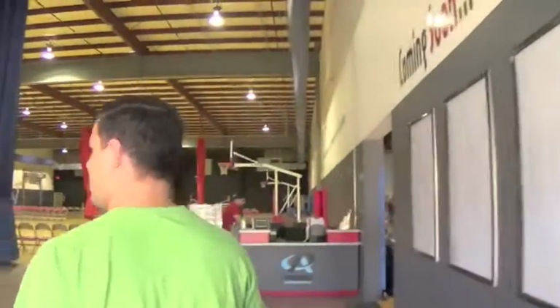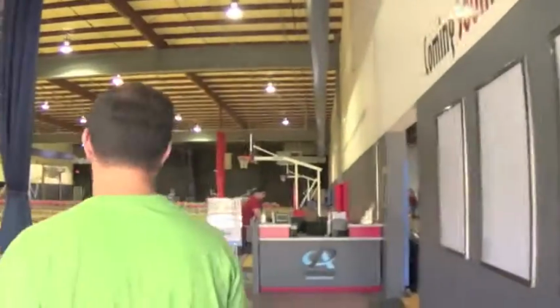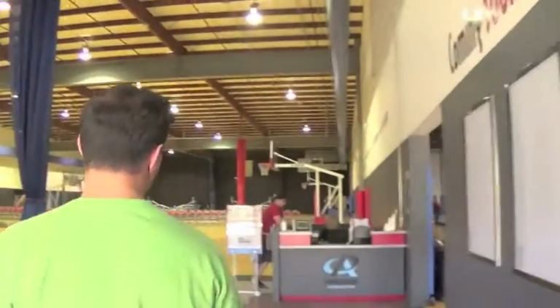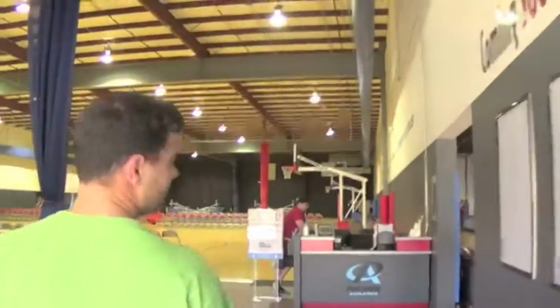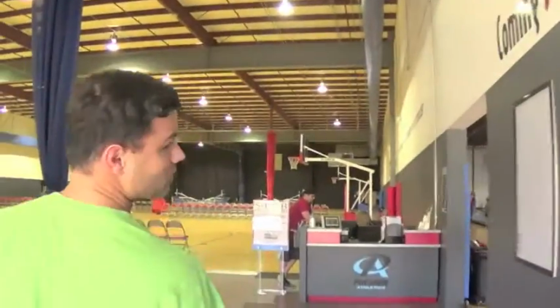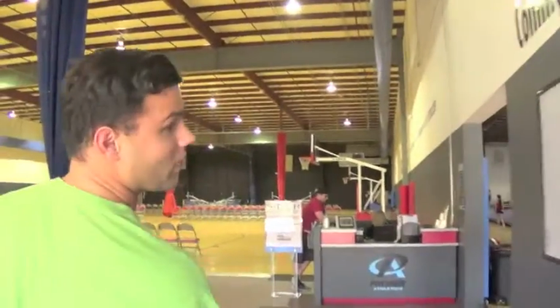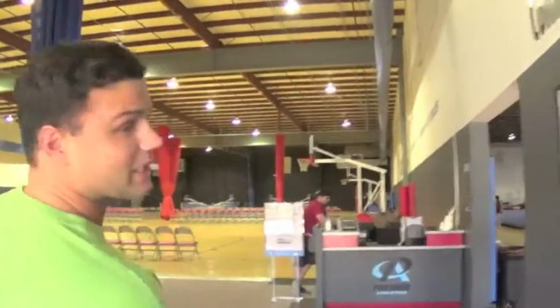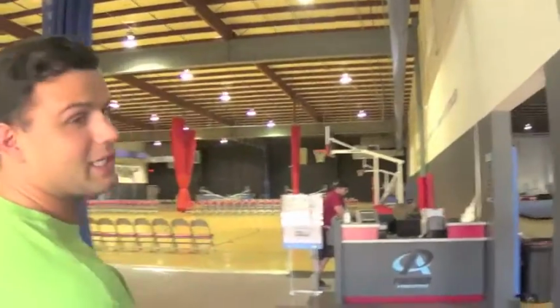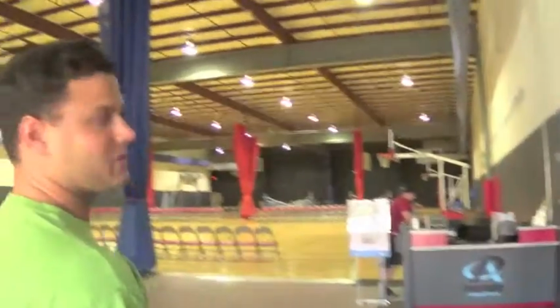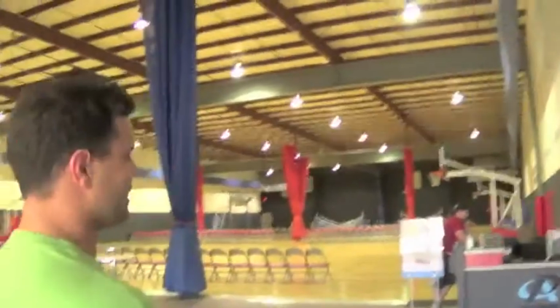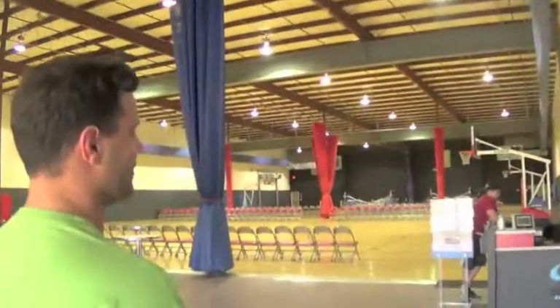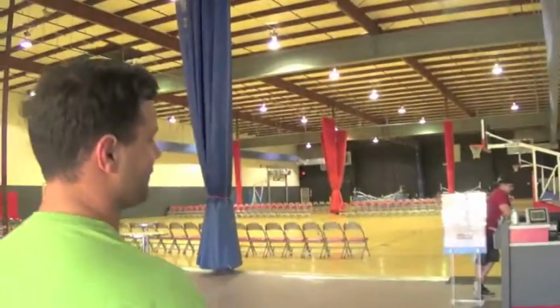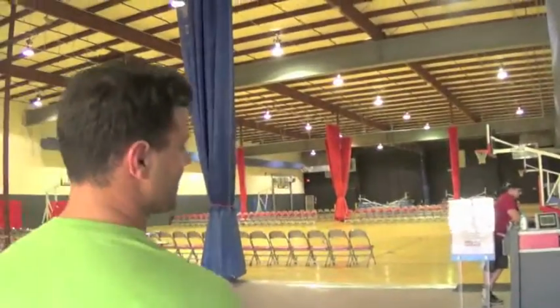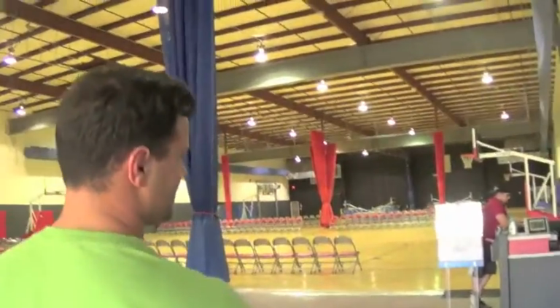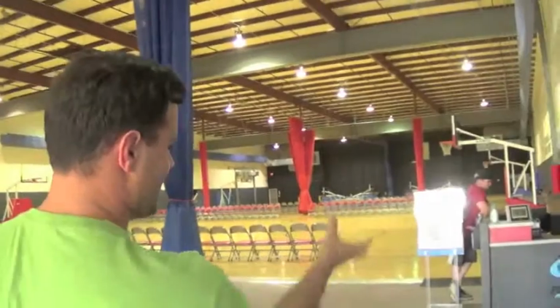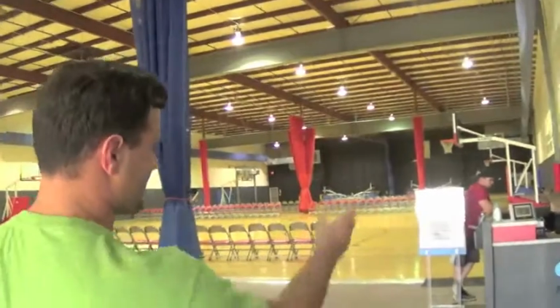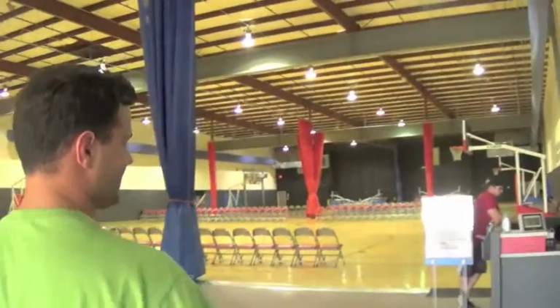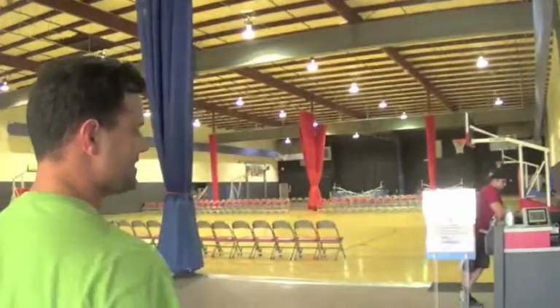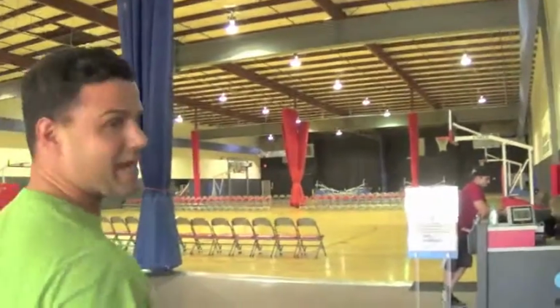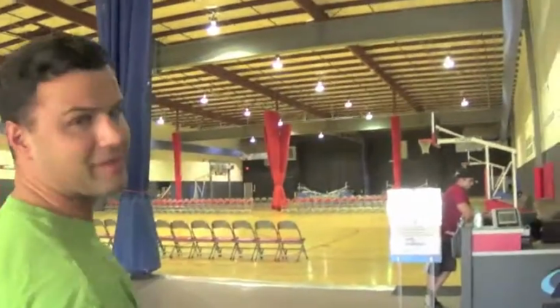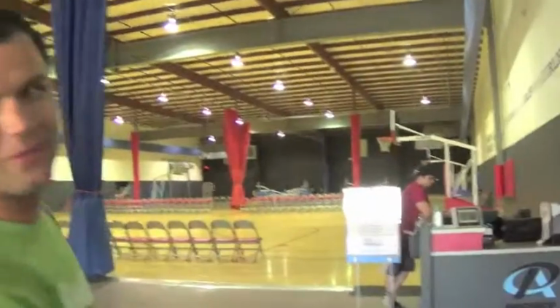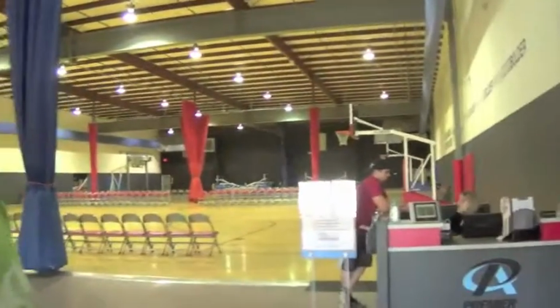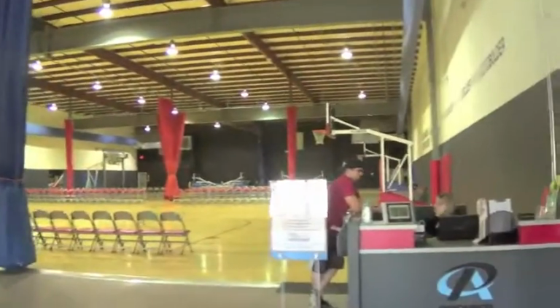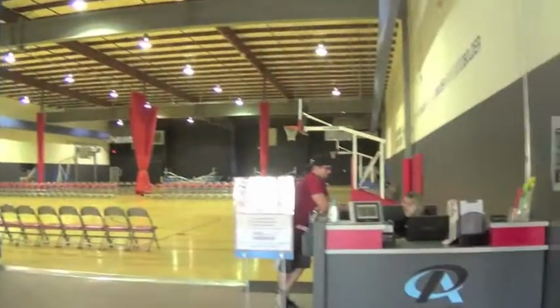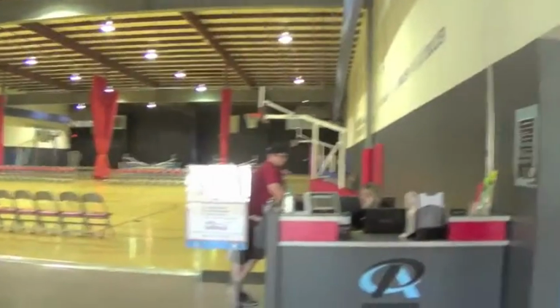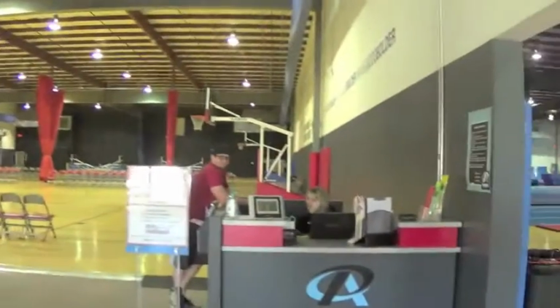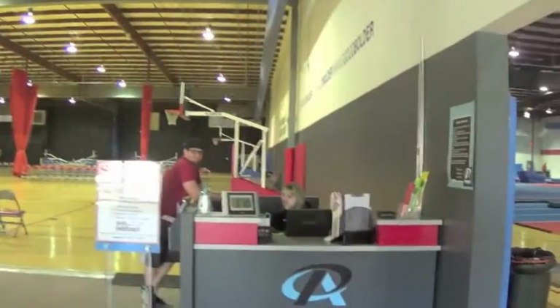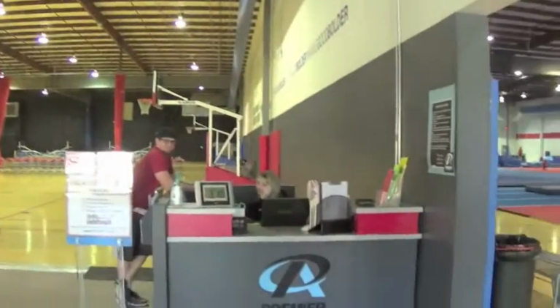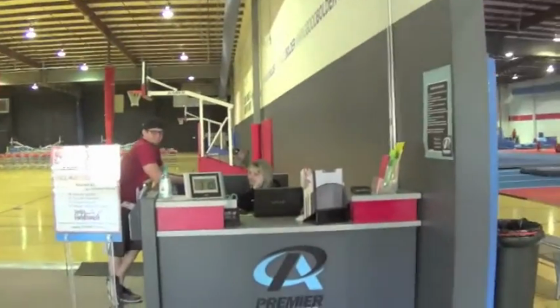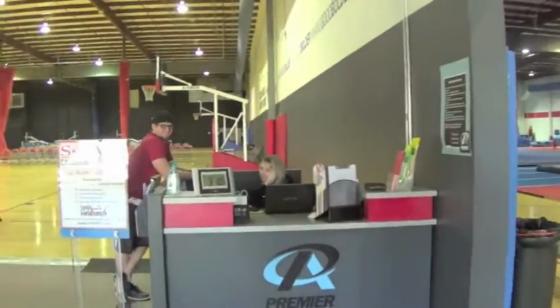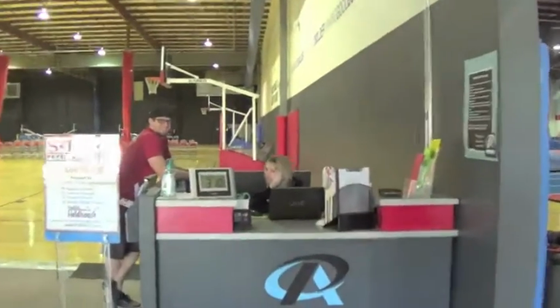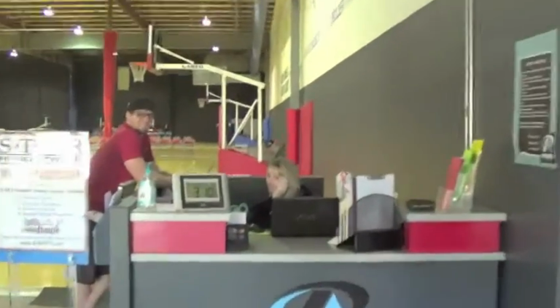When you walk in you'll see our front desk. This is Amy that works at the front desk. She's always here to help everybody.